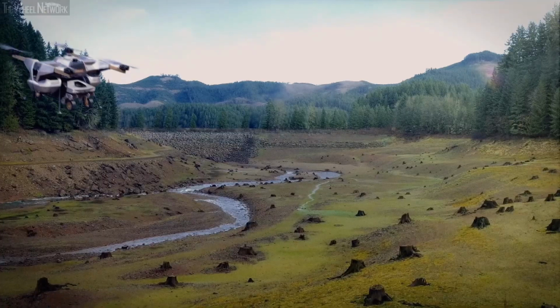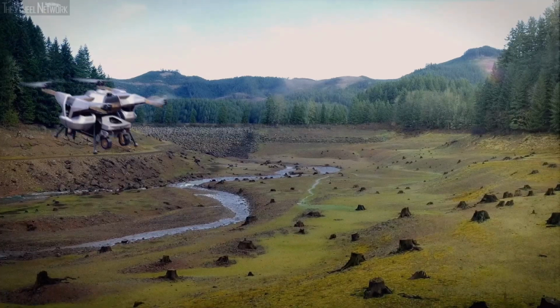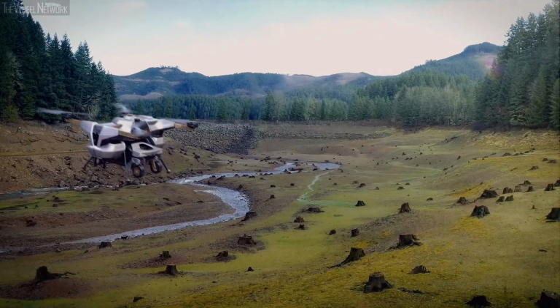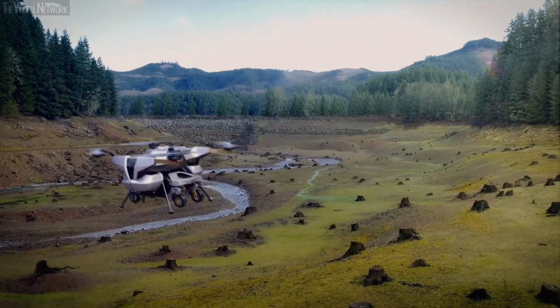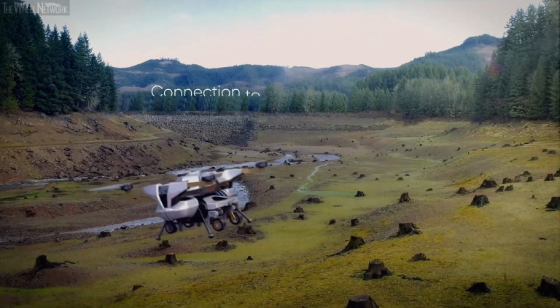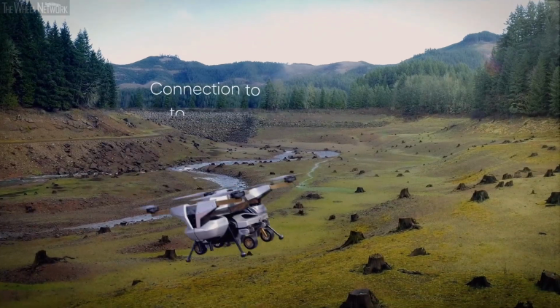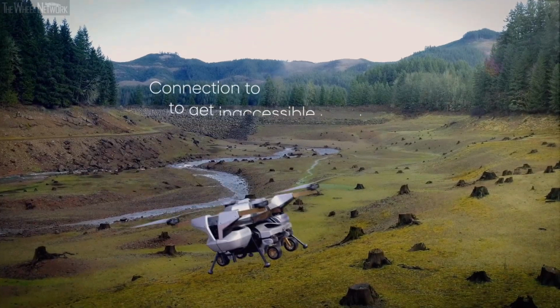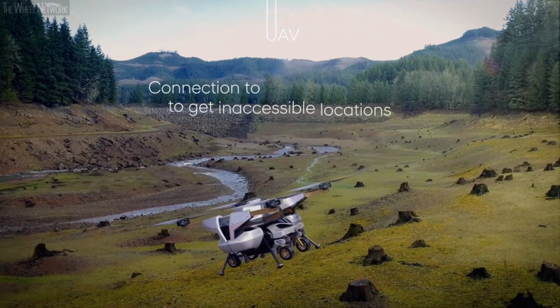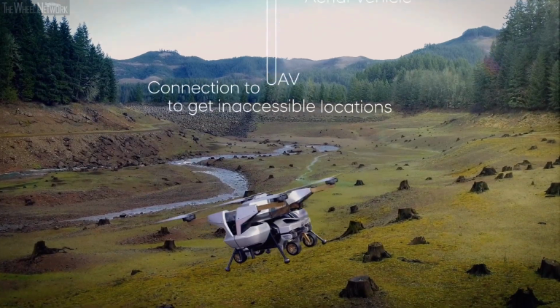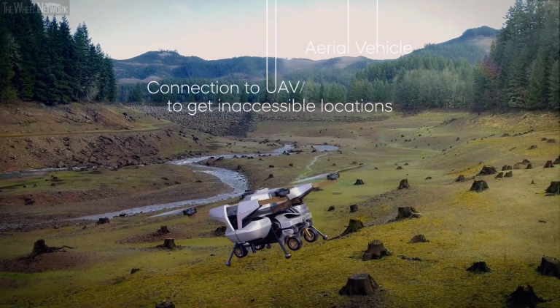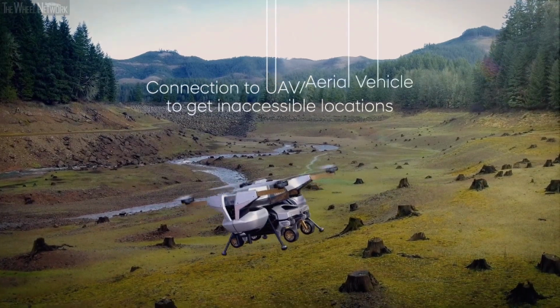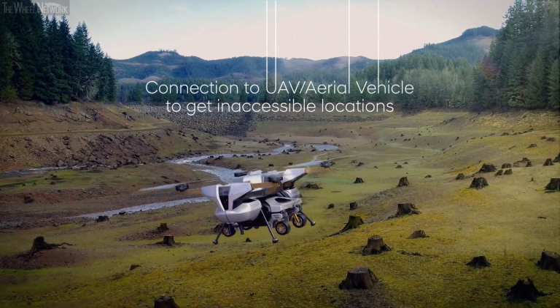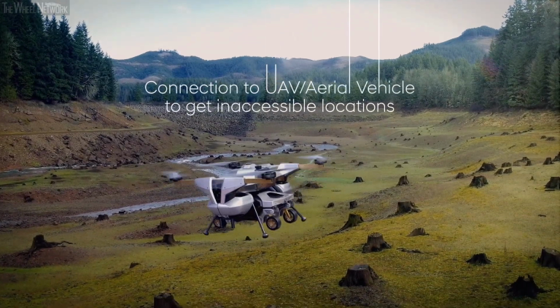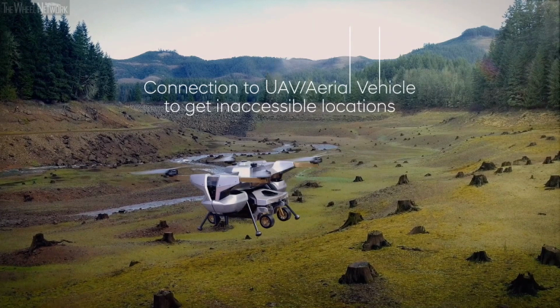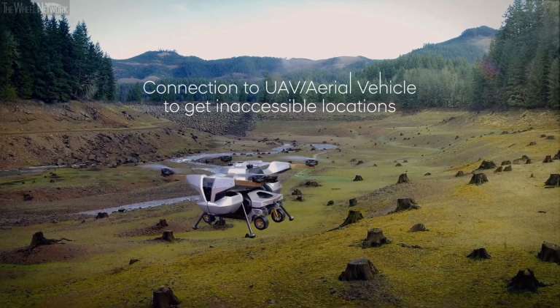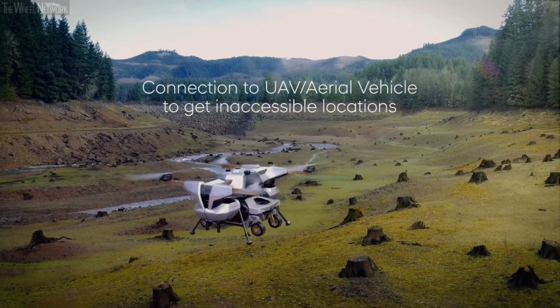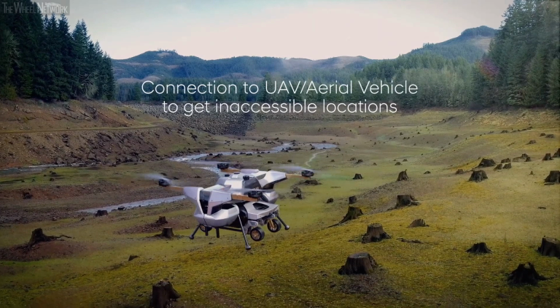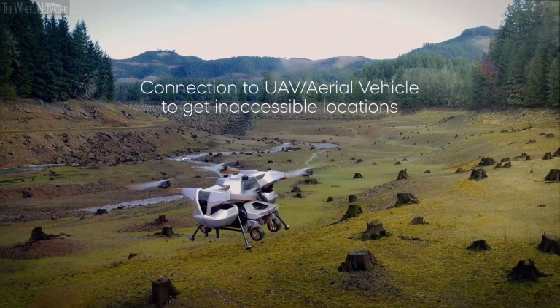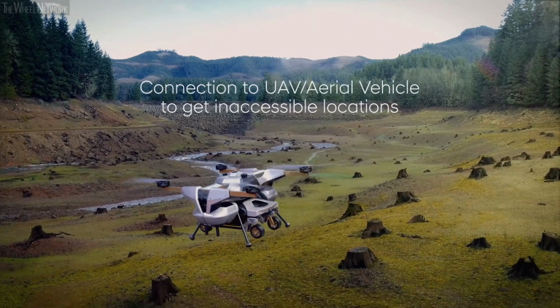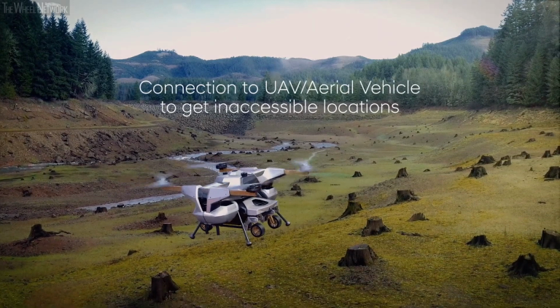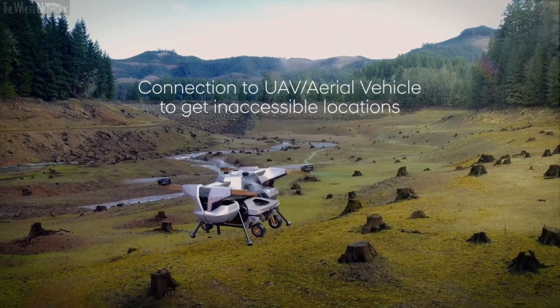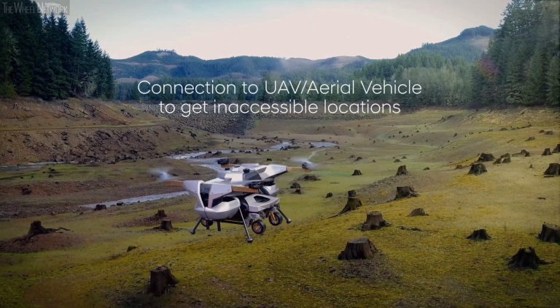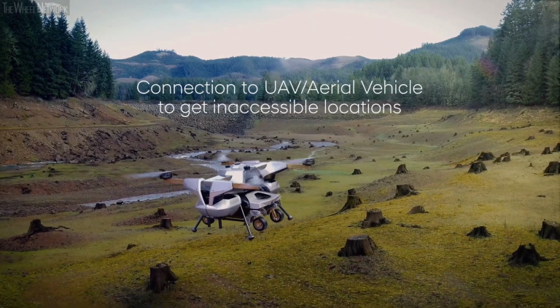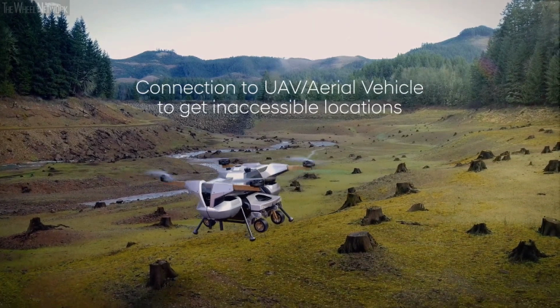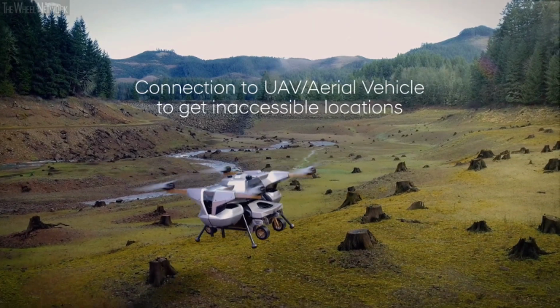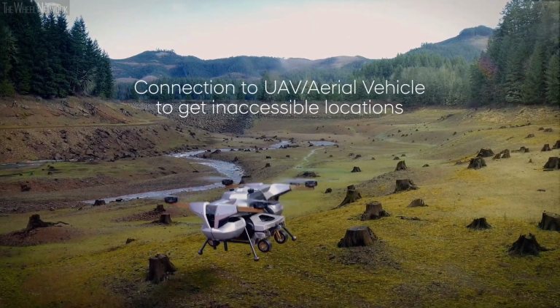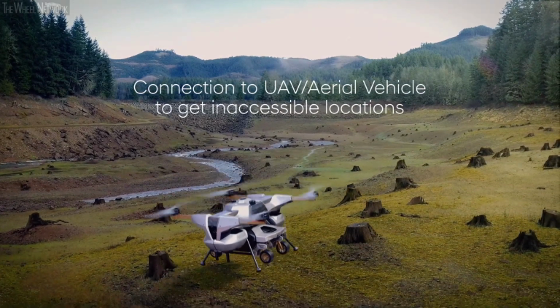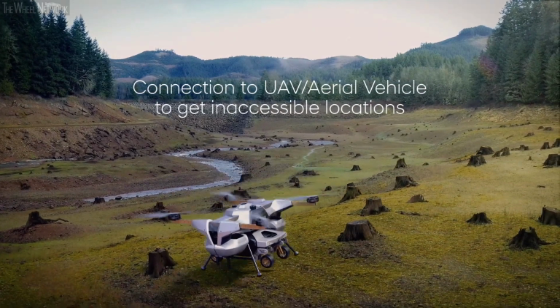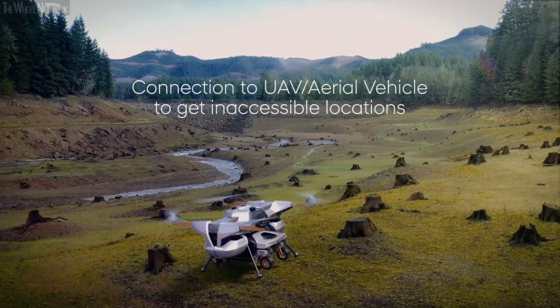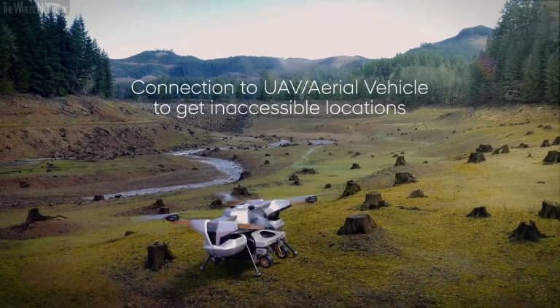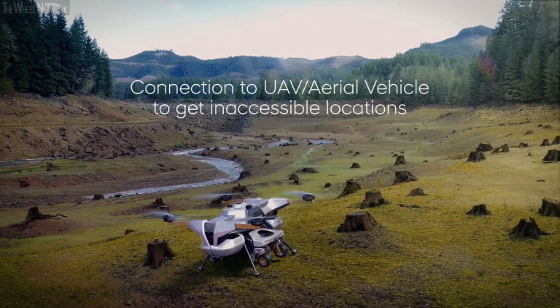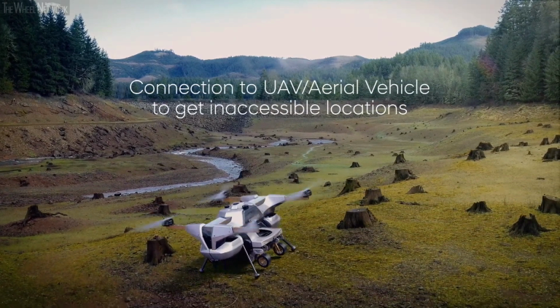To get to inaccessible or remote locations, Tiger can connect to an unmanned aerial vehicle, or UAV.